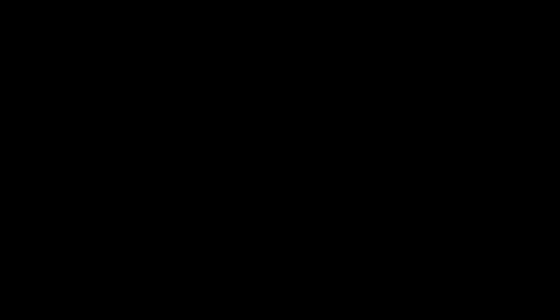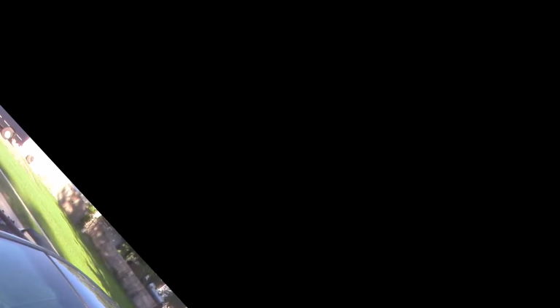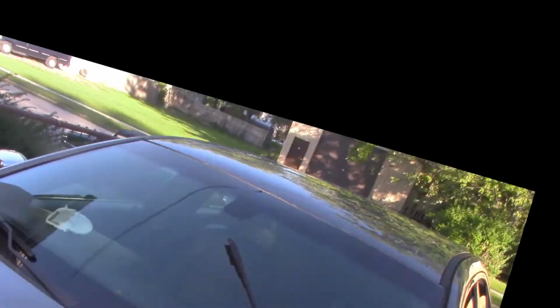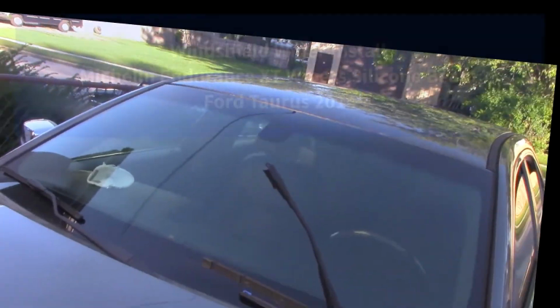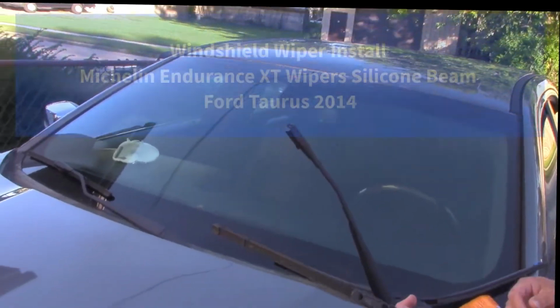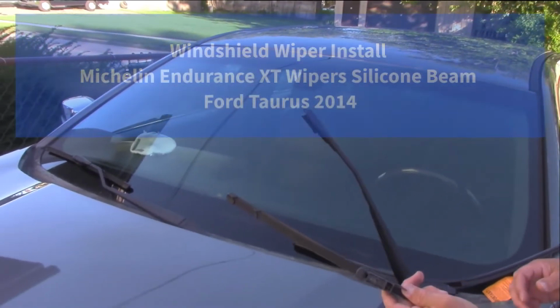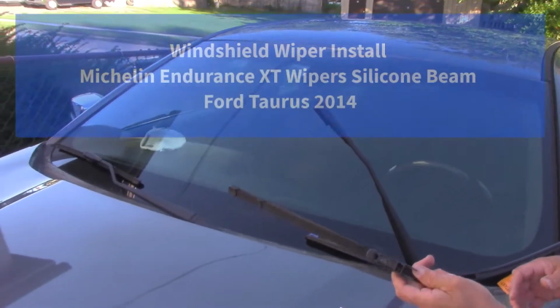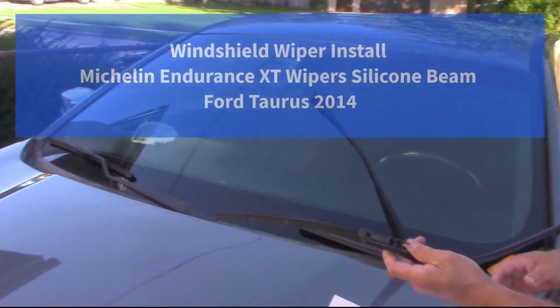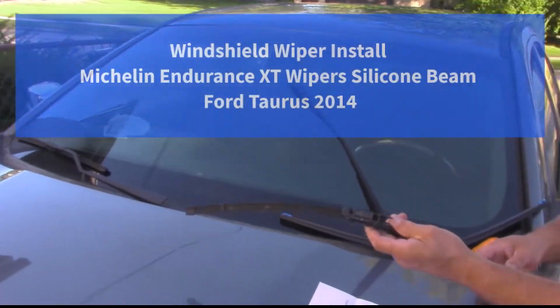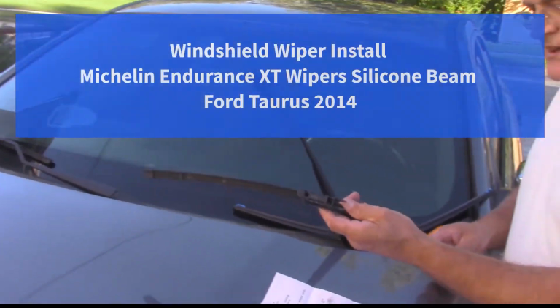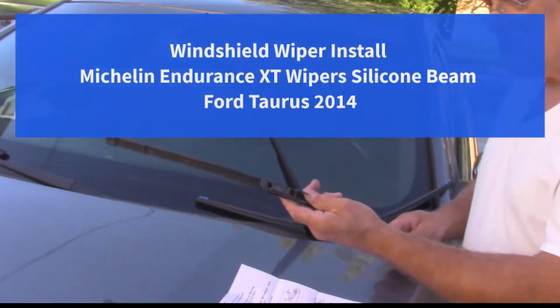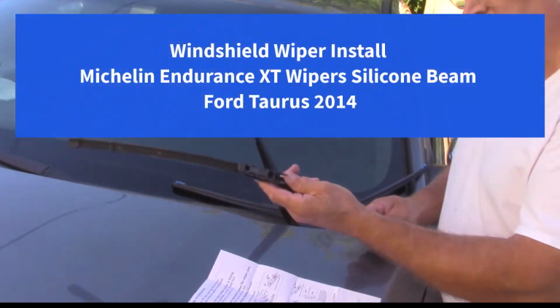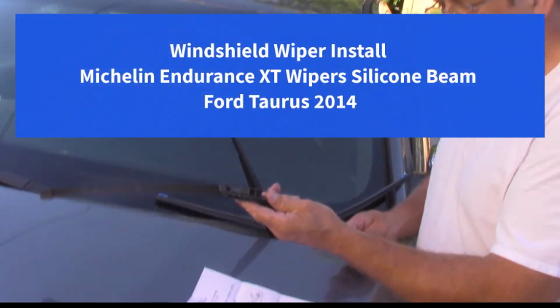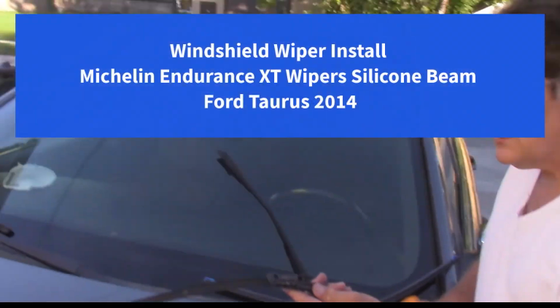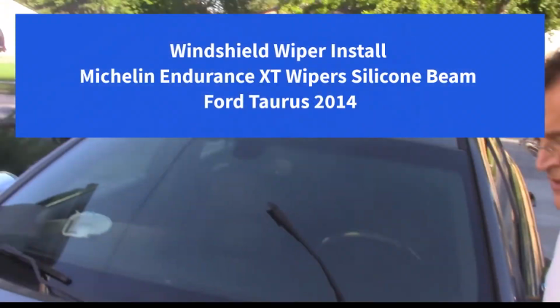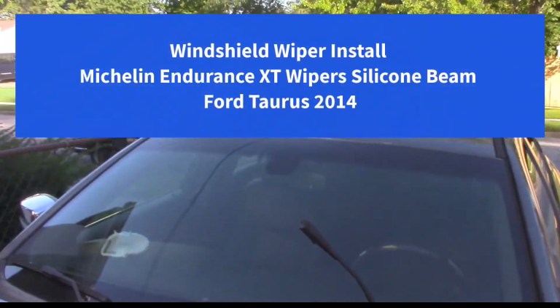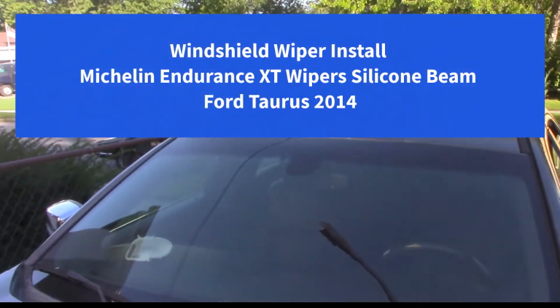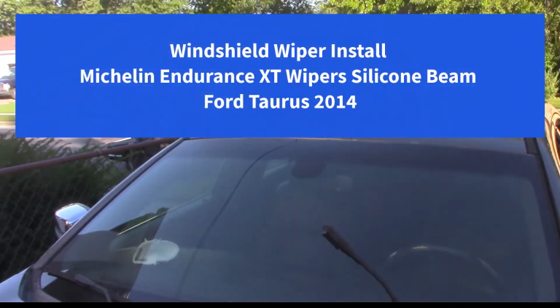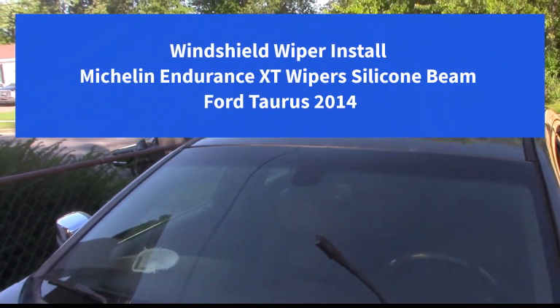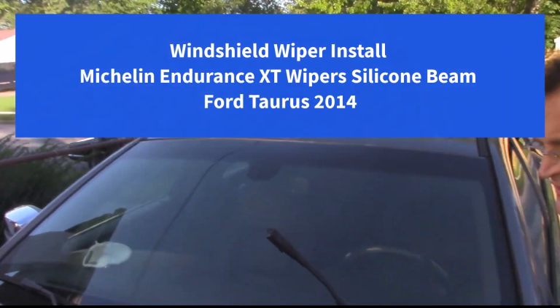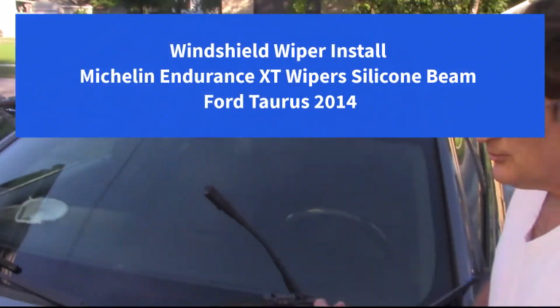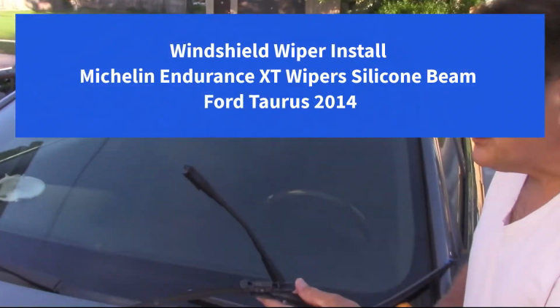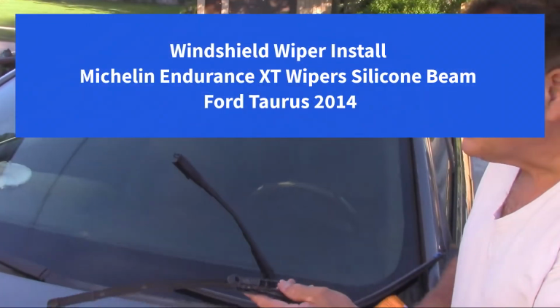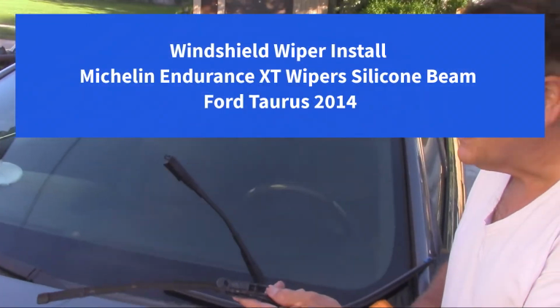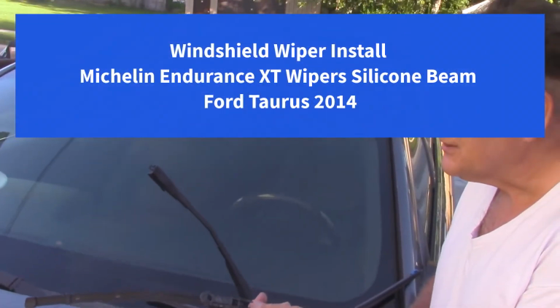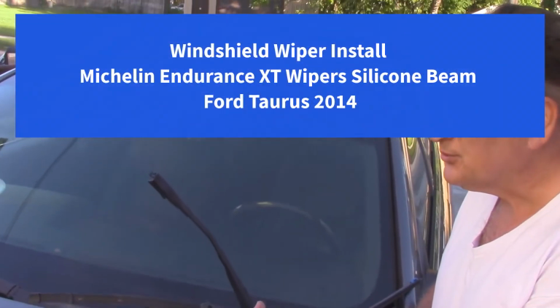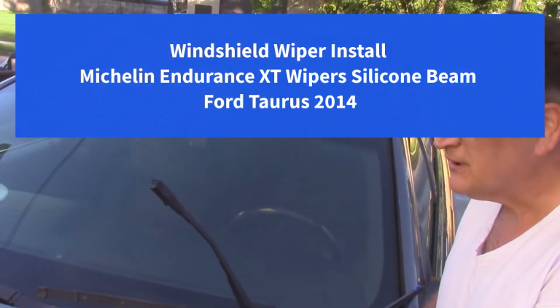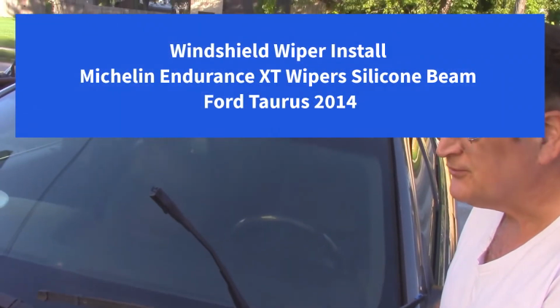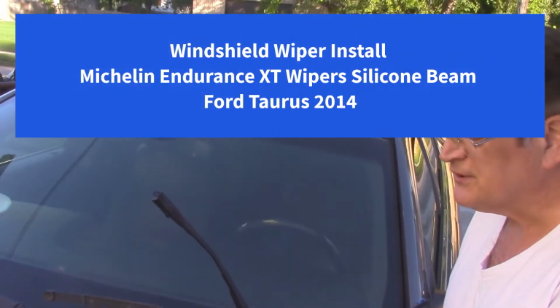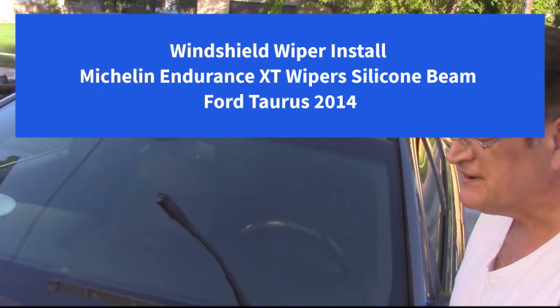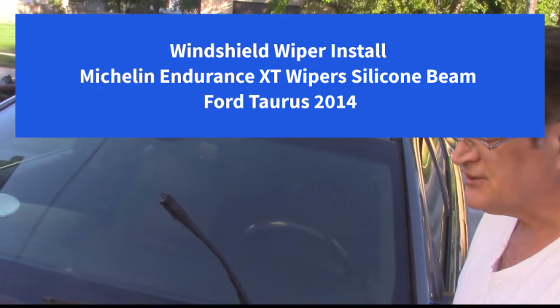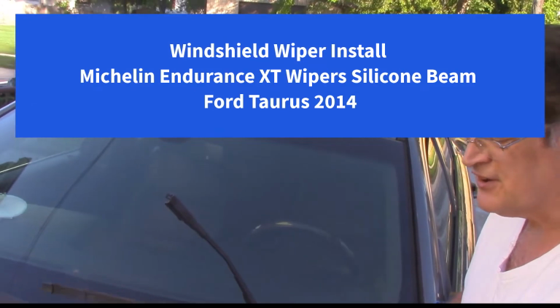We're putting the windshield wipers on a 2014 Taurus.